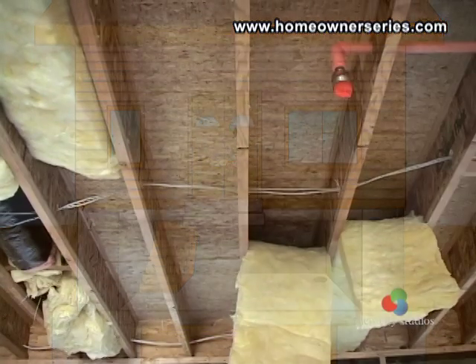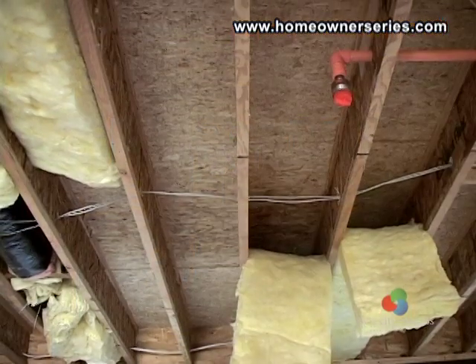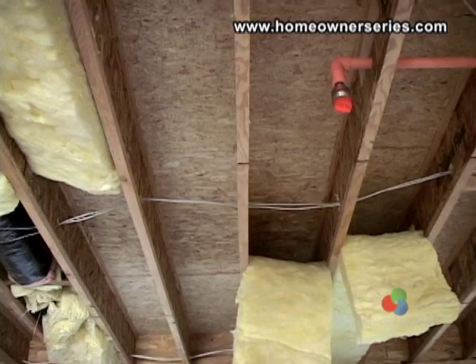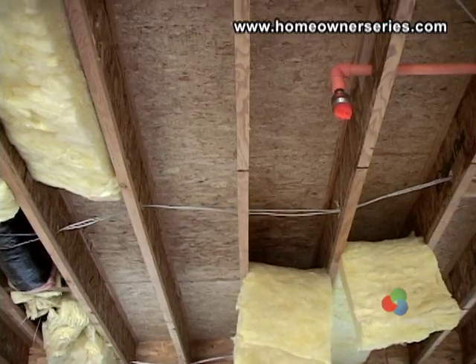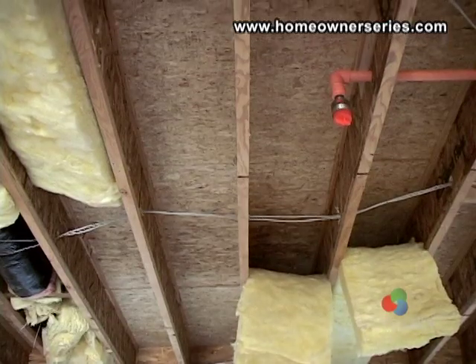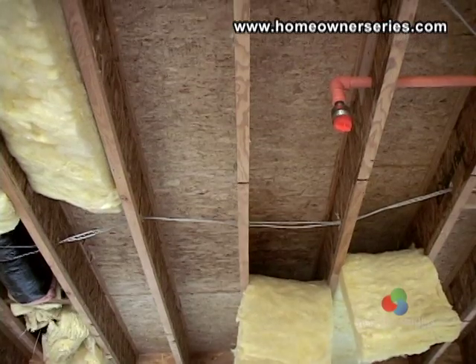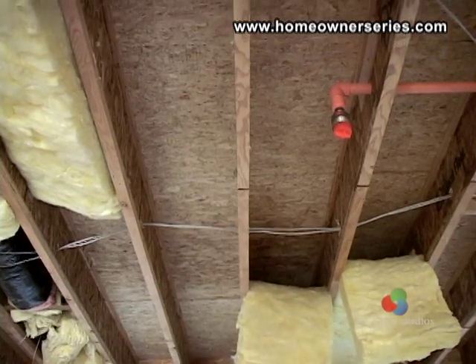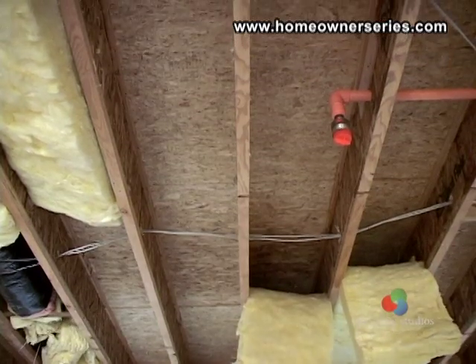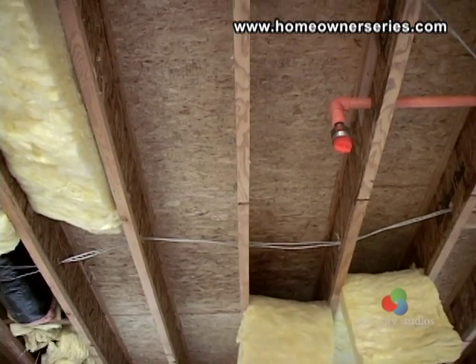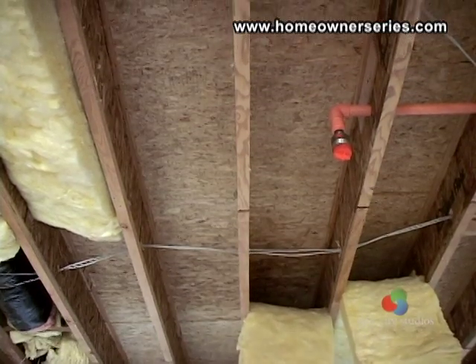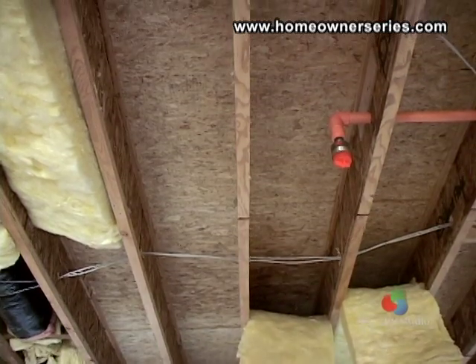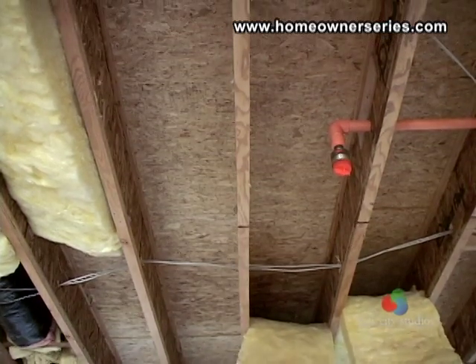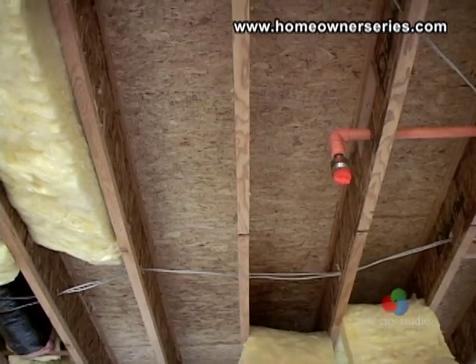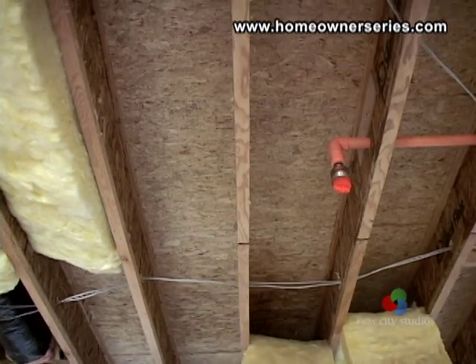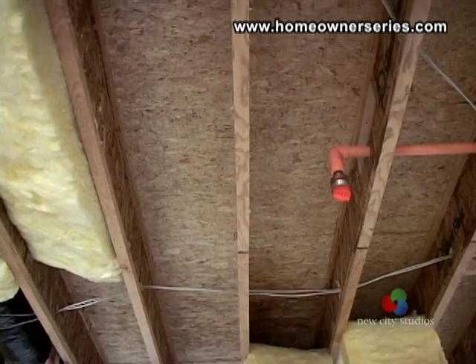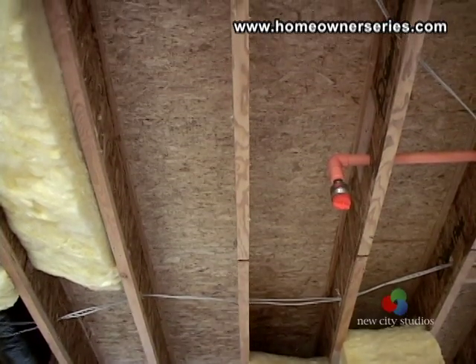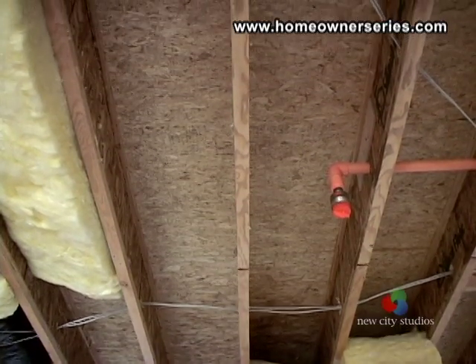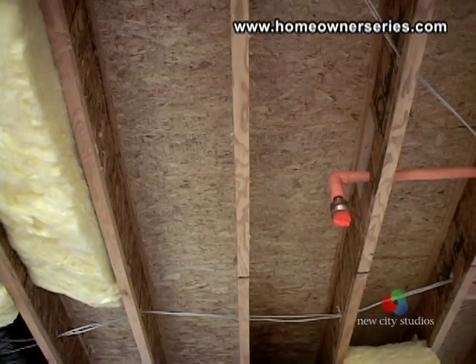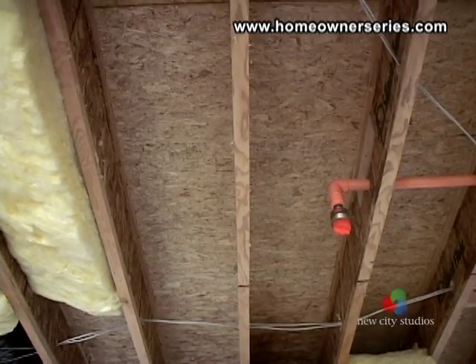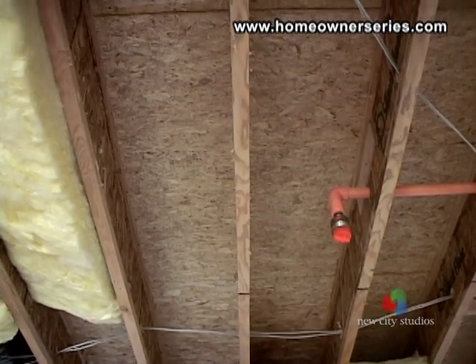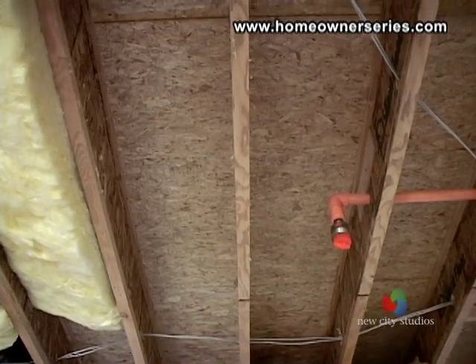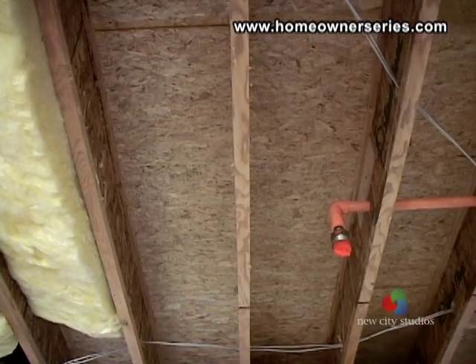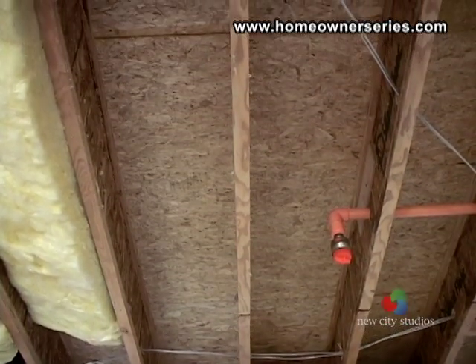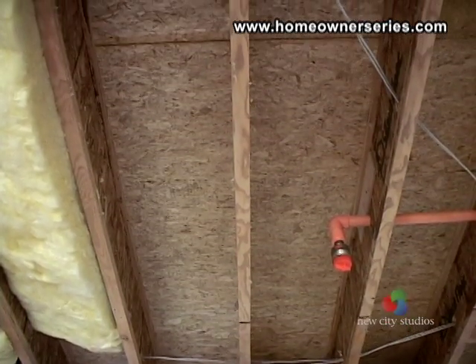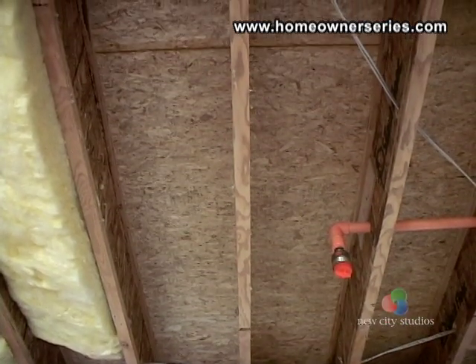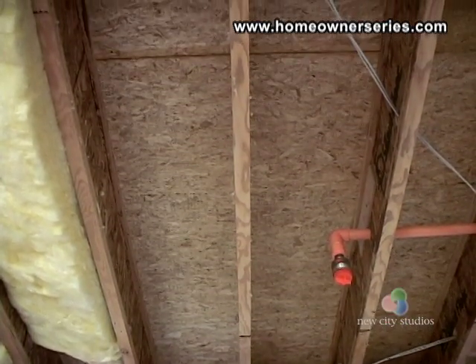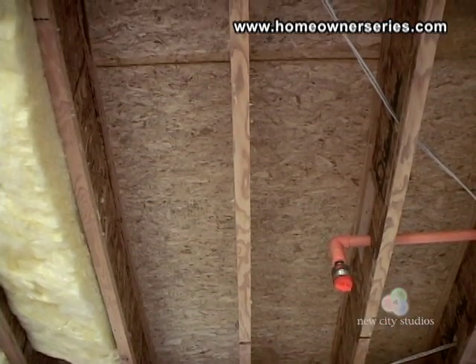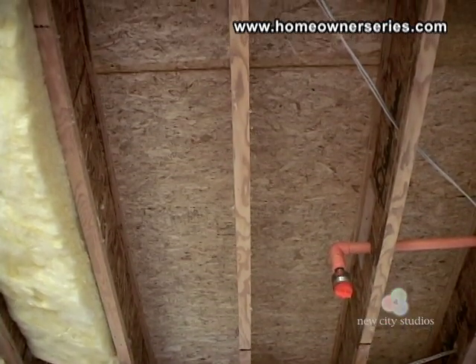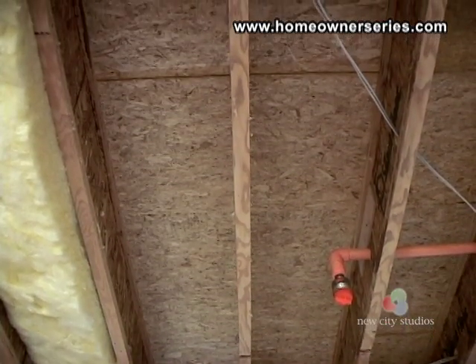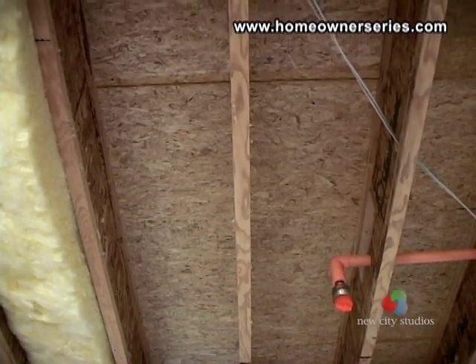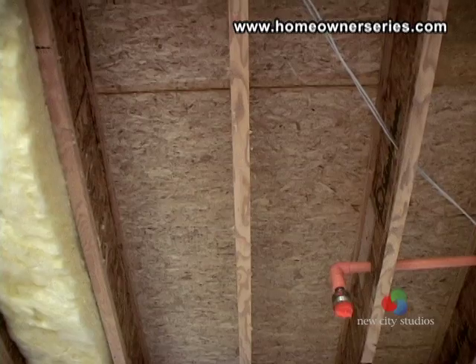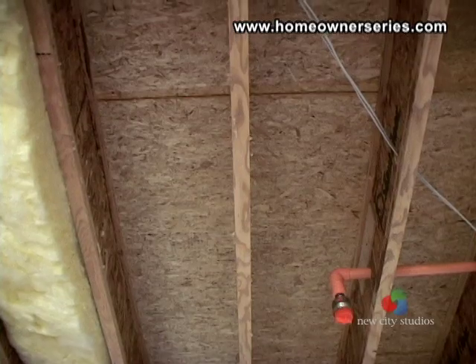Make sure to inspect all wooden joists for dry rot or insect damage, paying close attention to areas that are dark and humid.